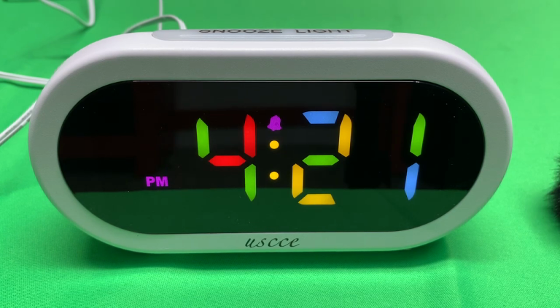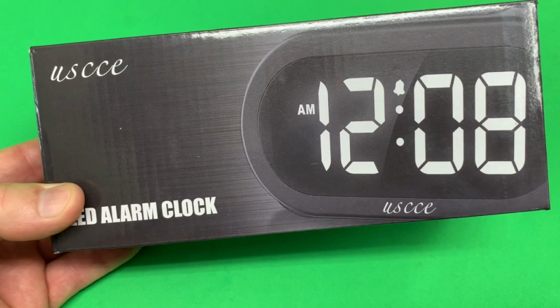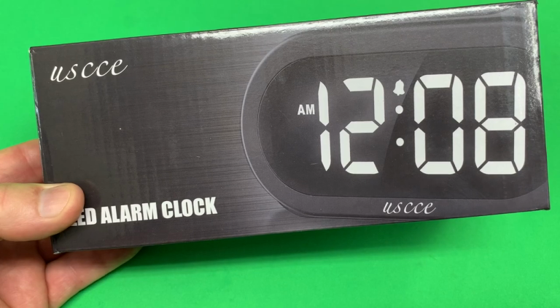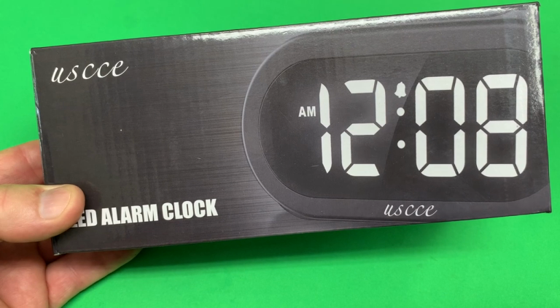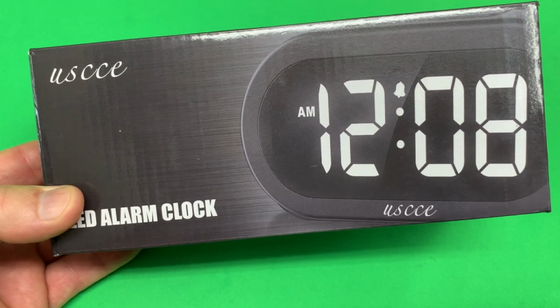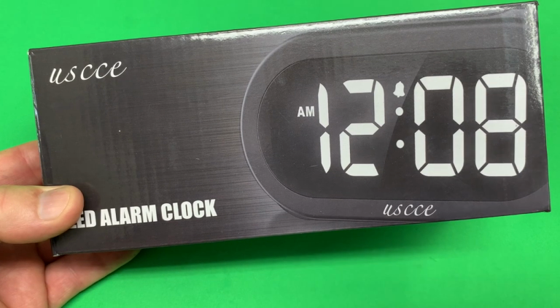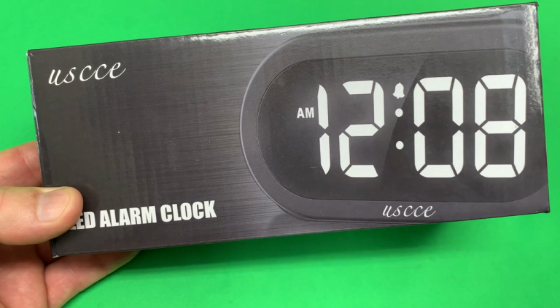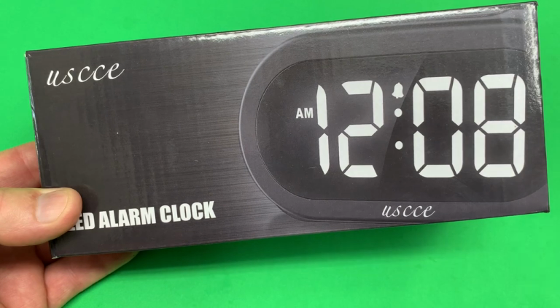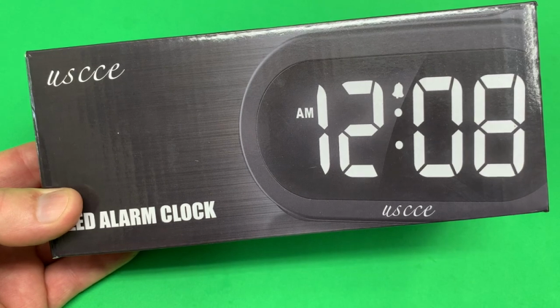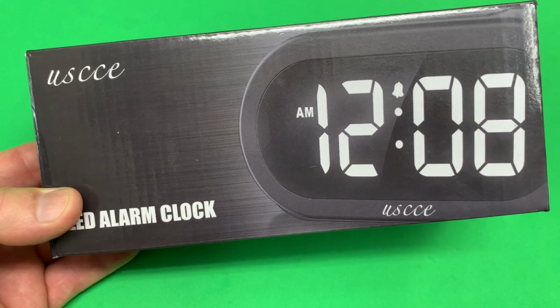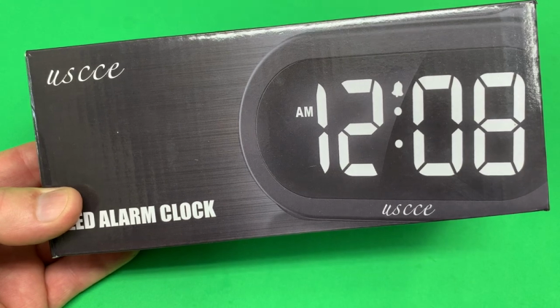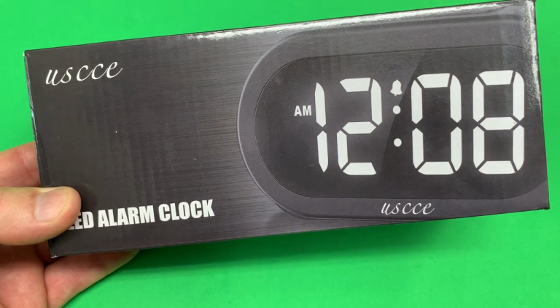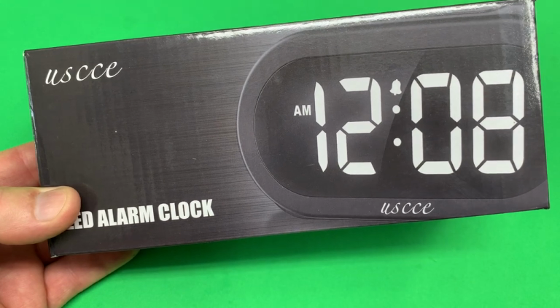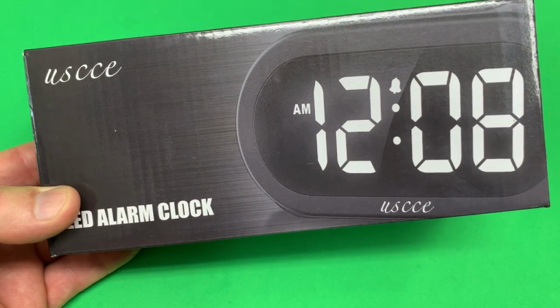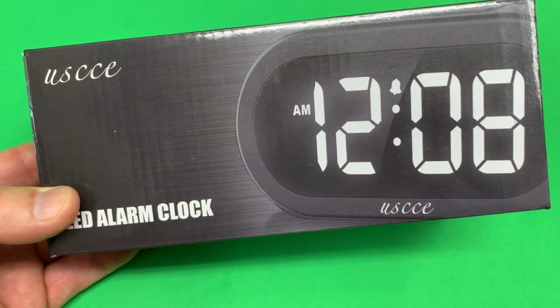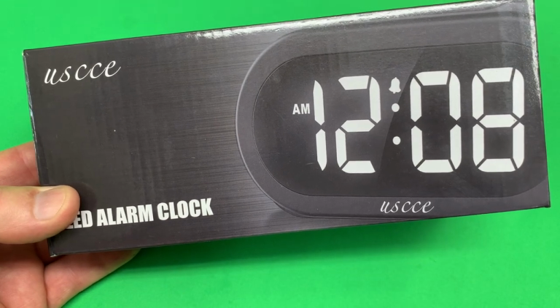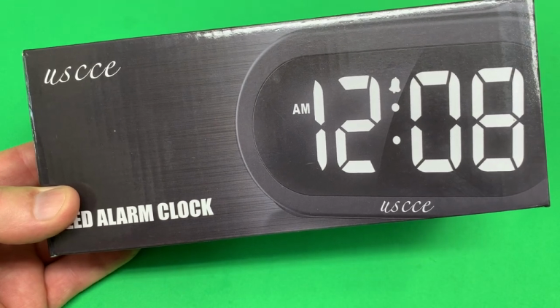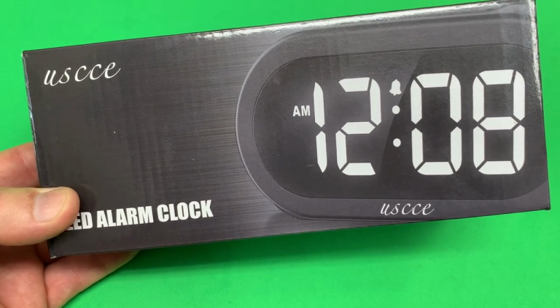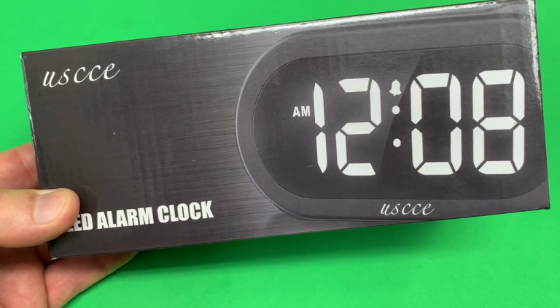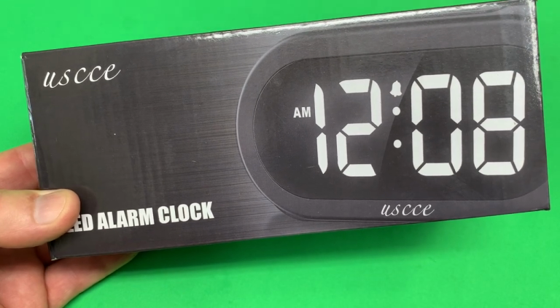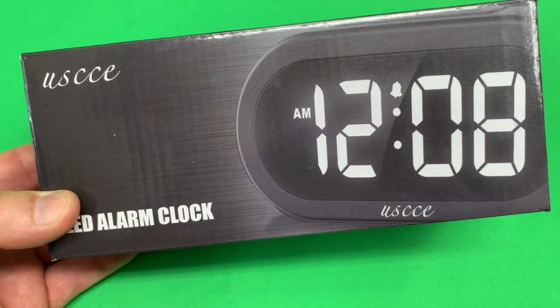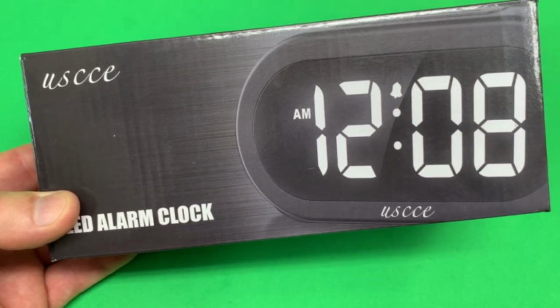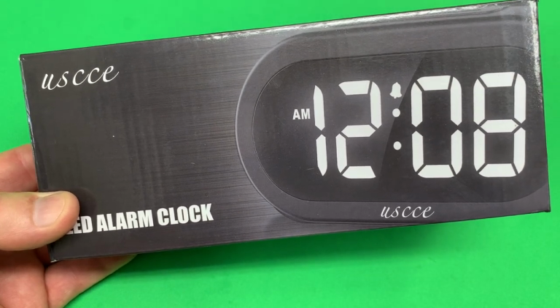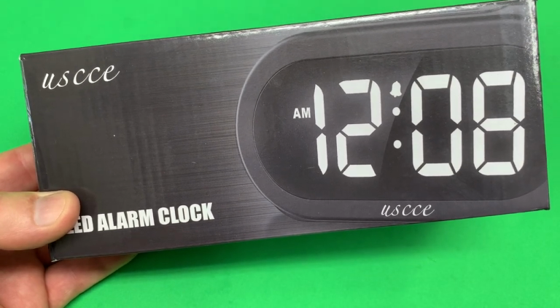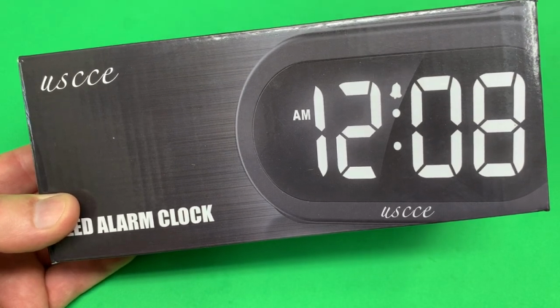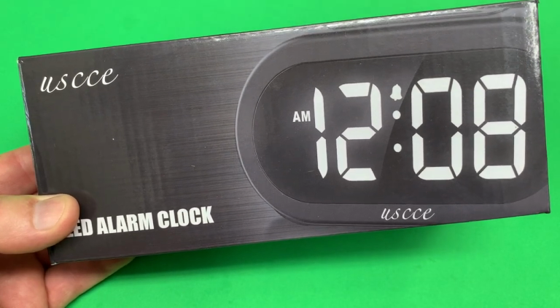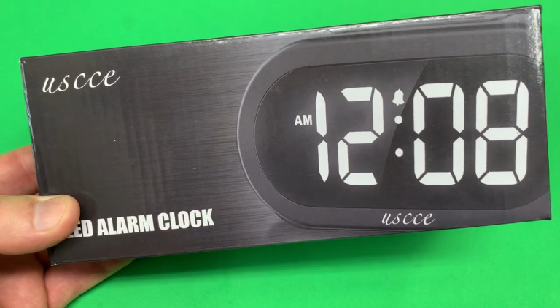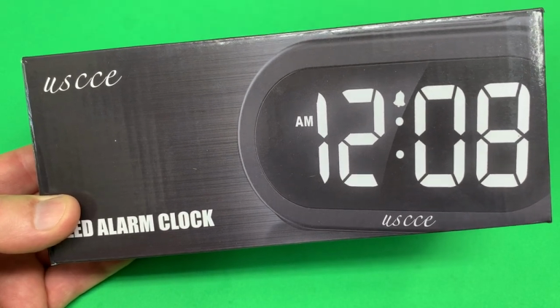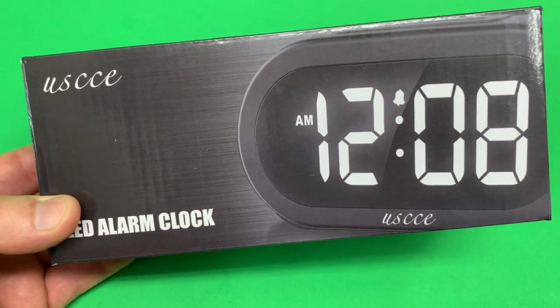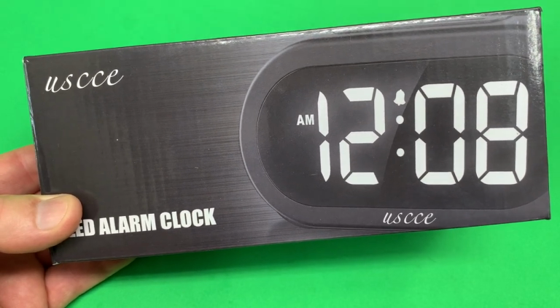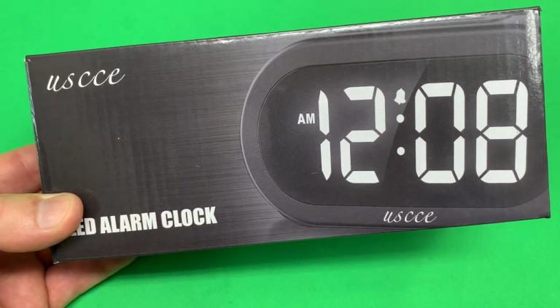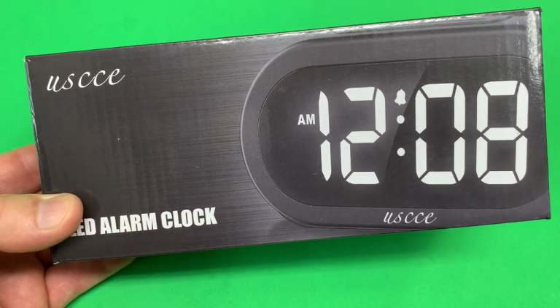Hey, I'm Steve. This is the USCC-E Small Colorful Alarm Clock. Let's get into it.